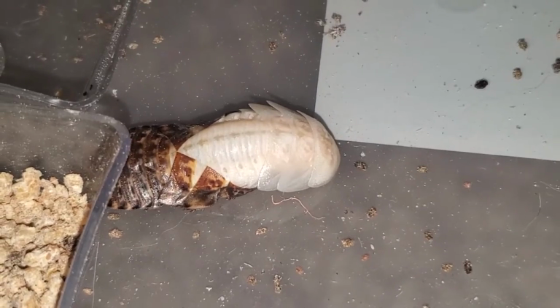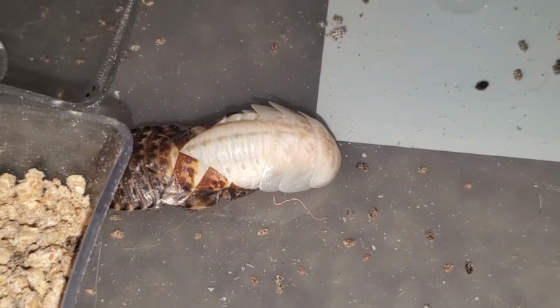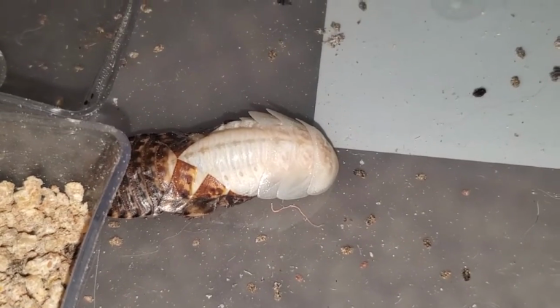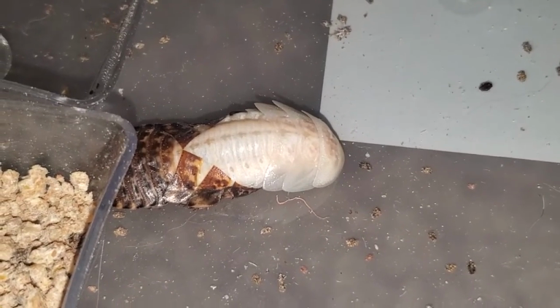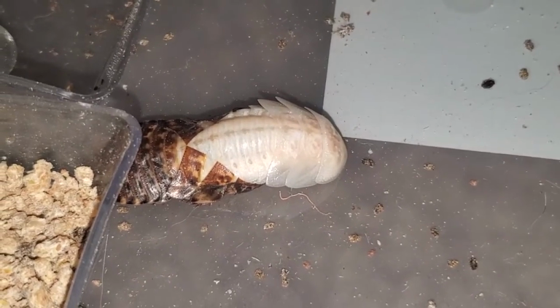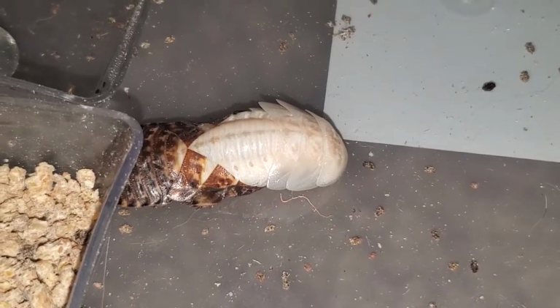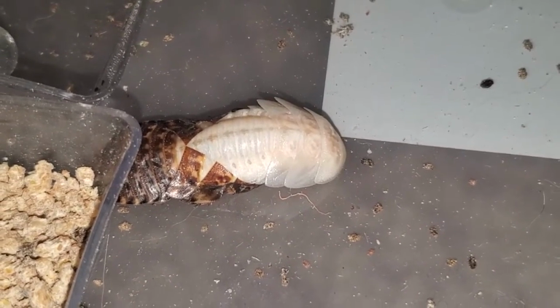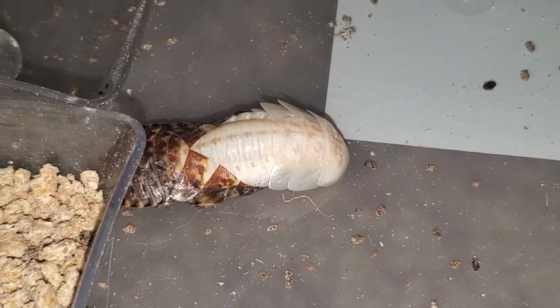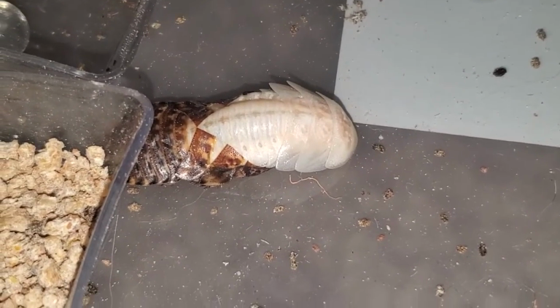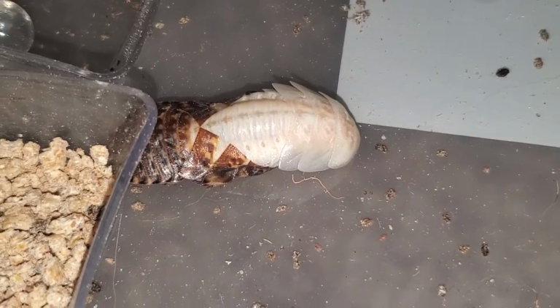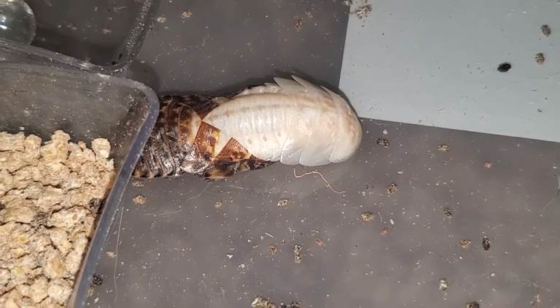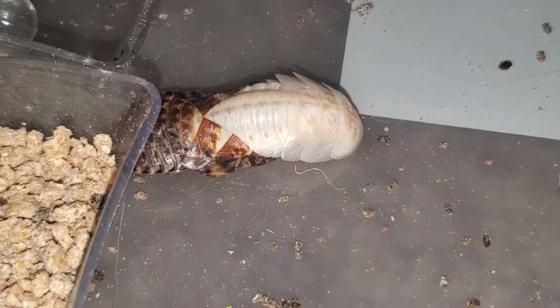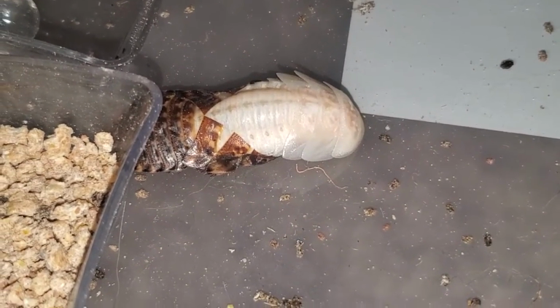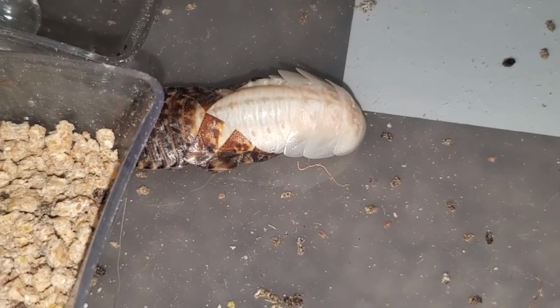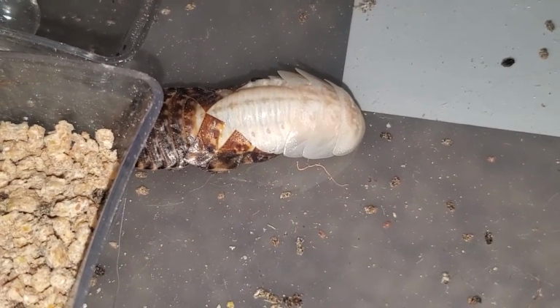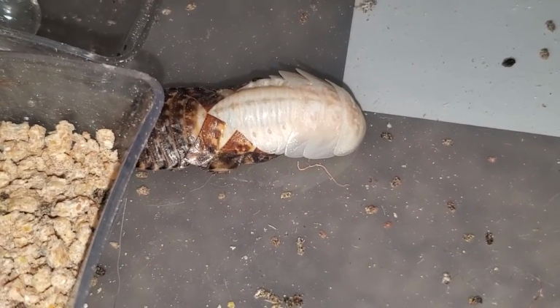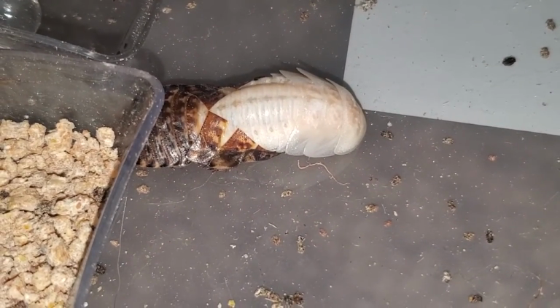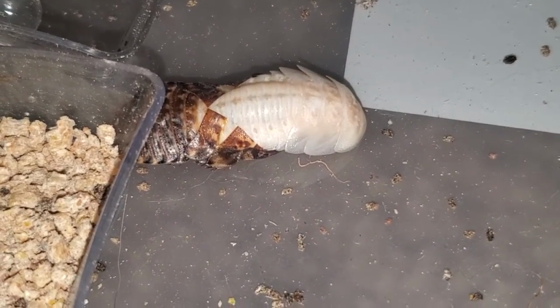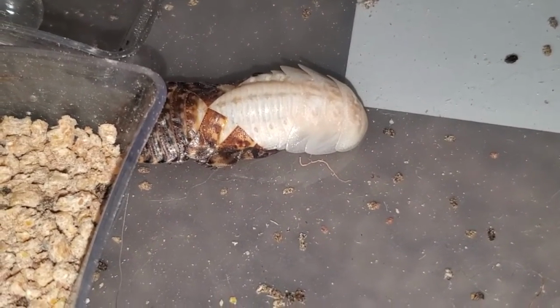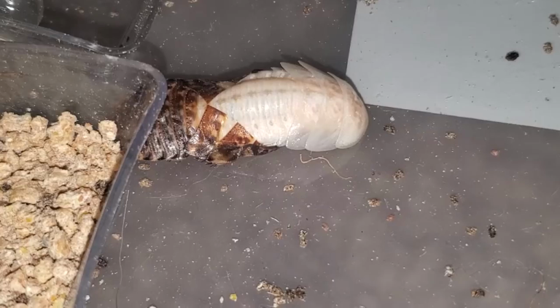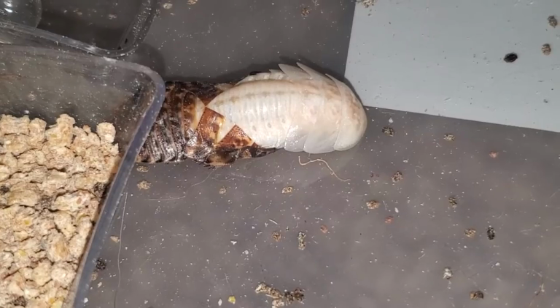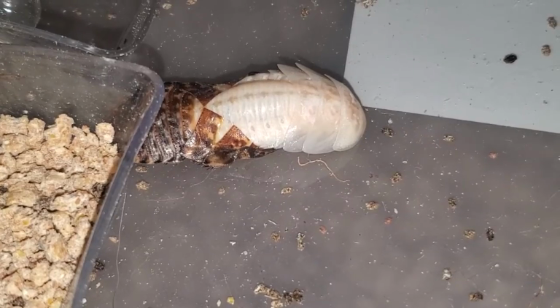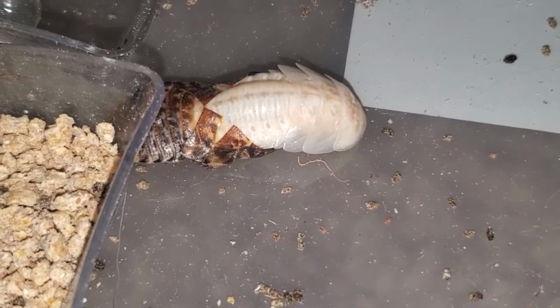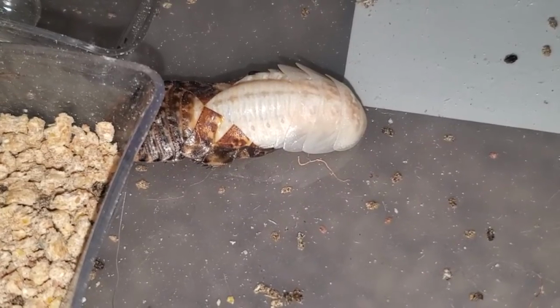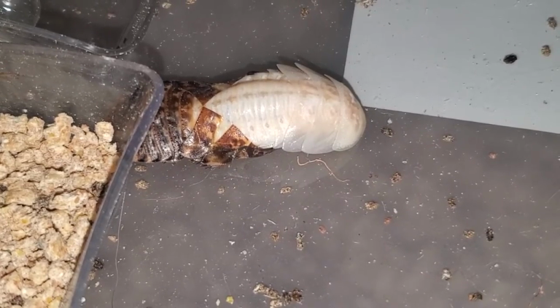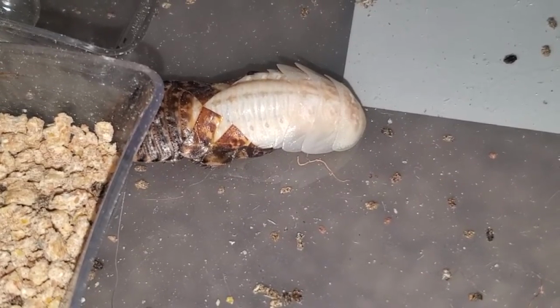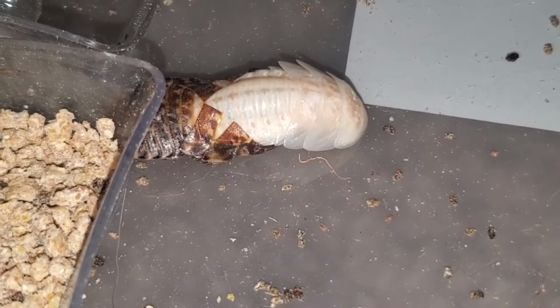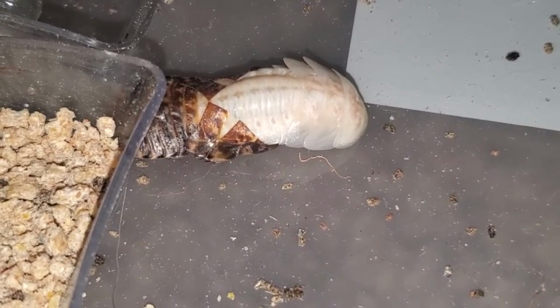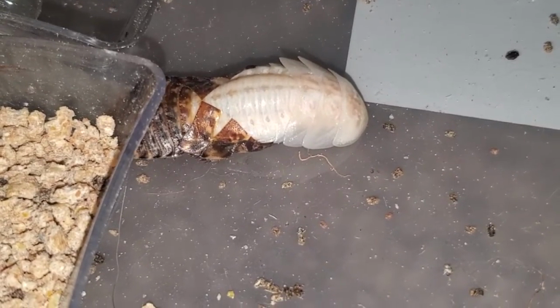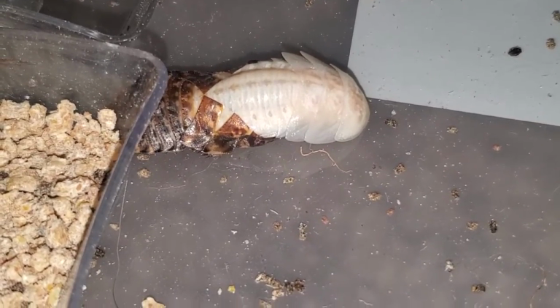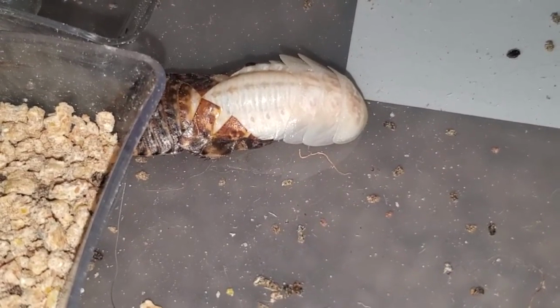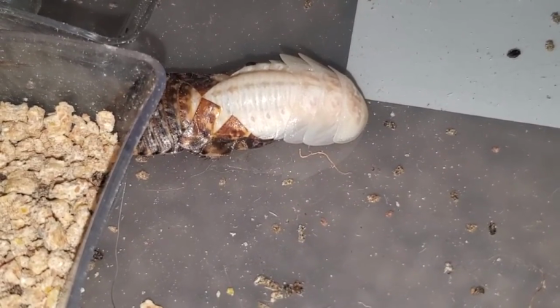So let's recap on total lifespan. From freshly born nymph to adult to death, your discoid roach should live nearly one and a half to two years in total.